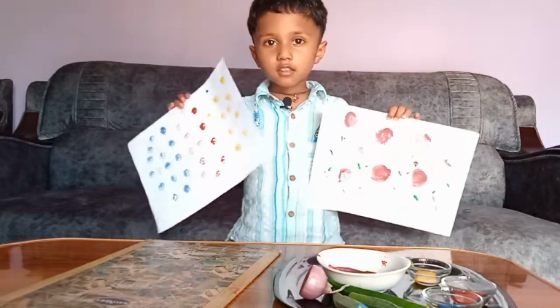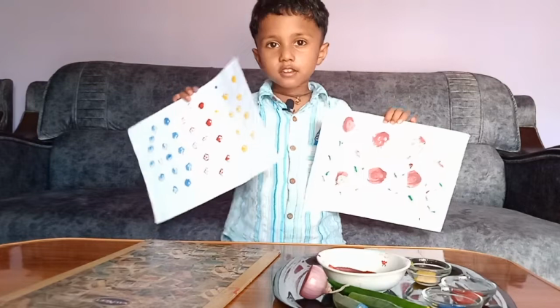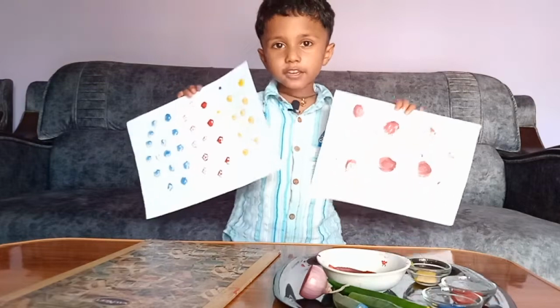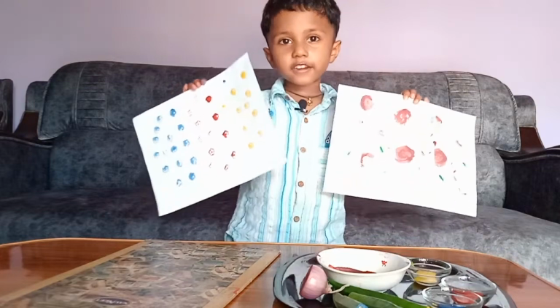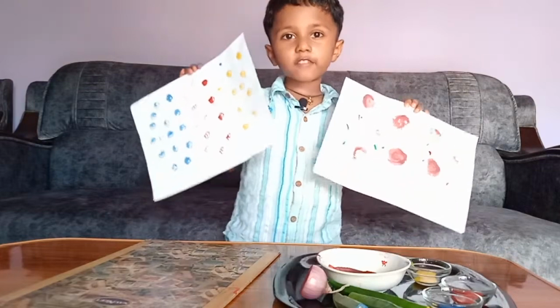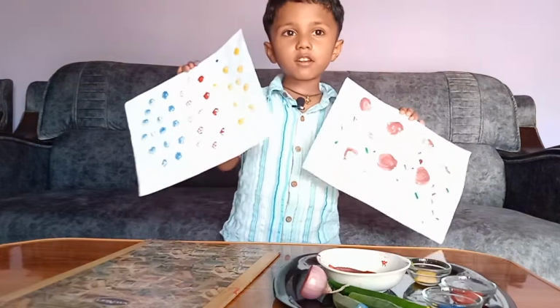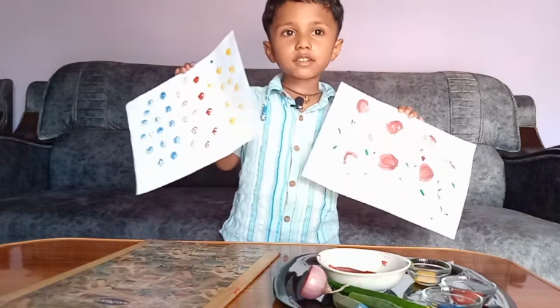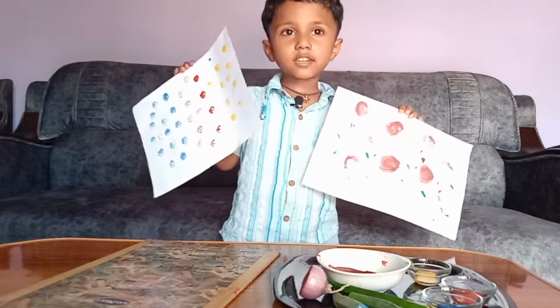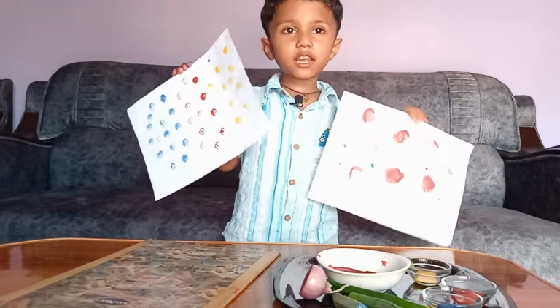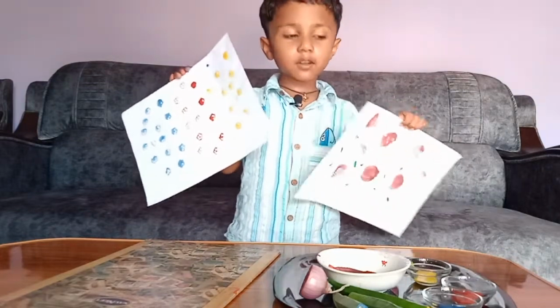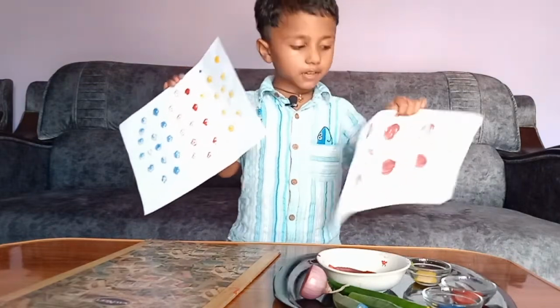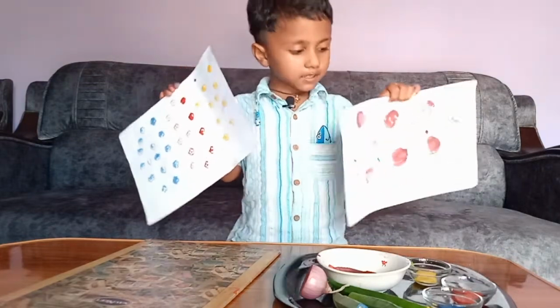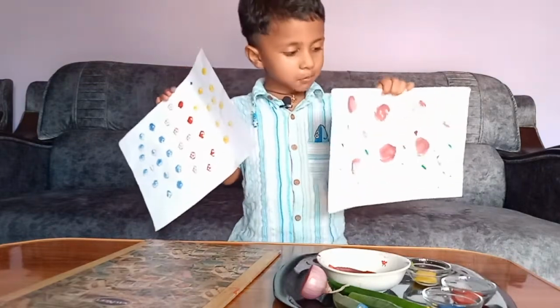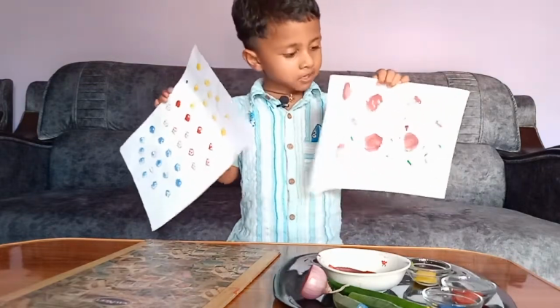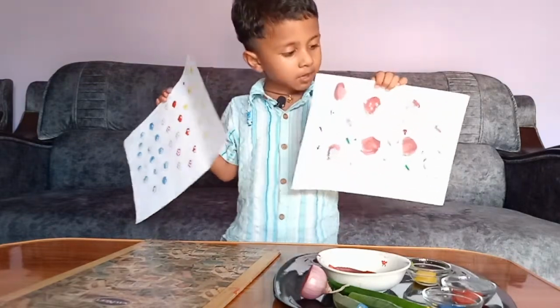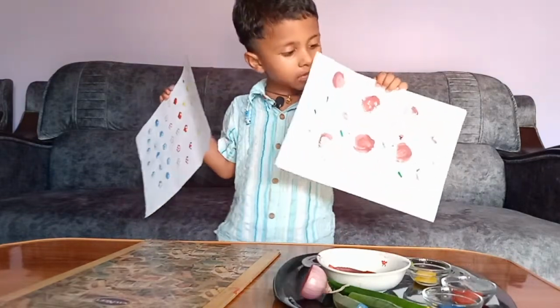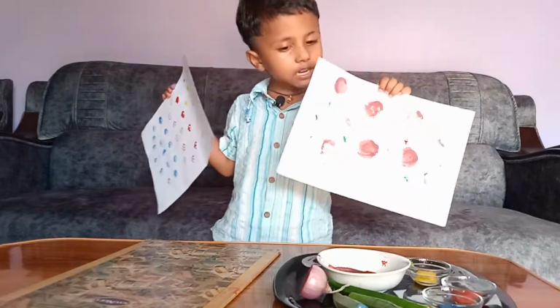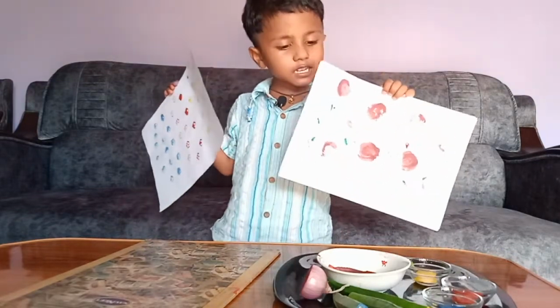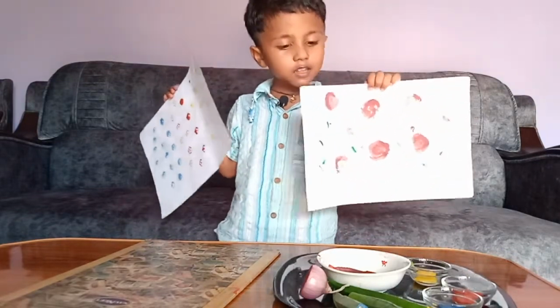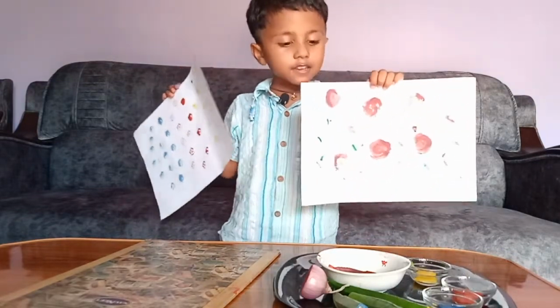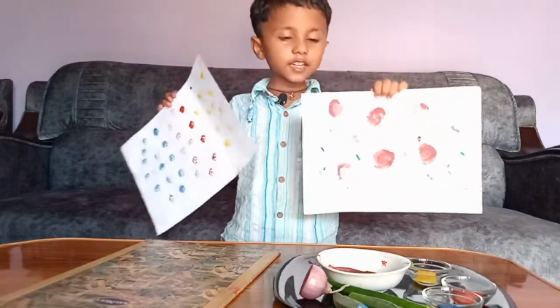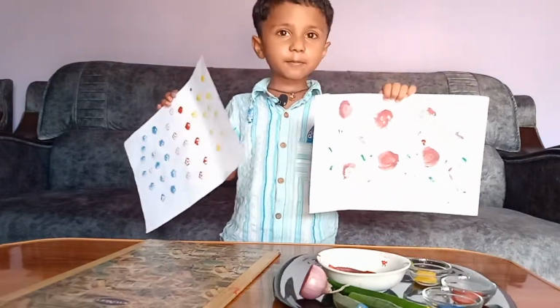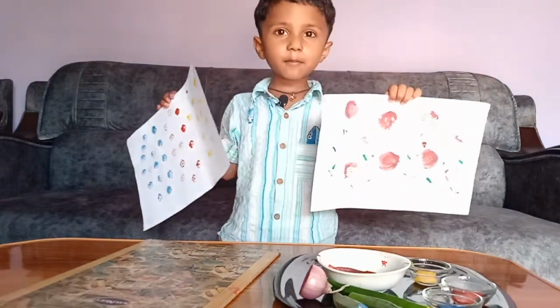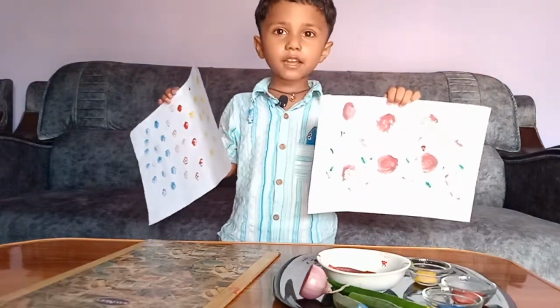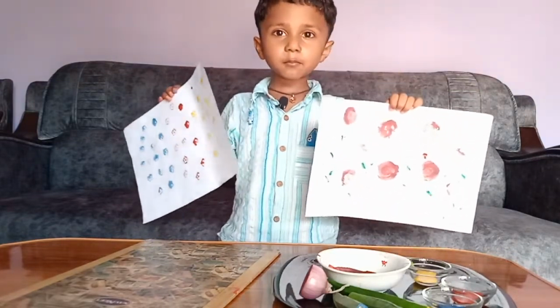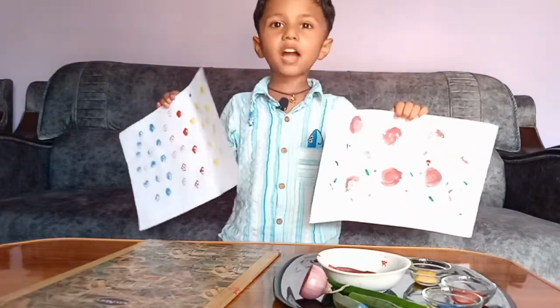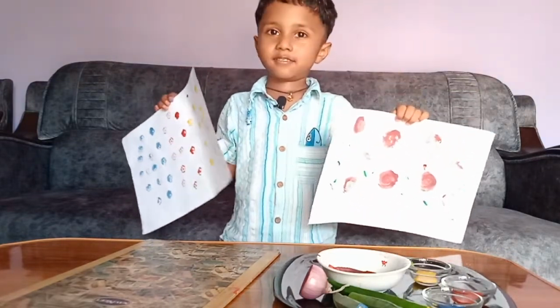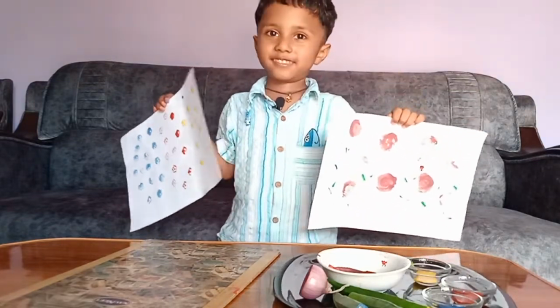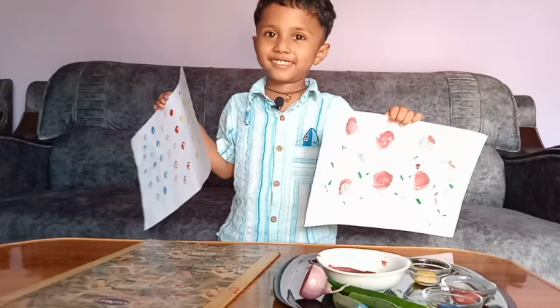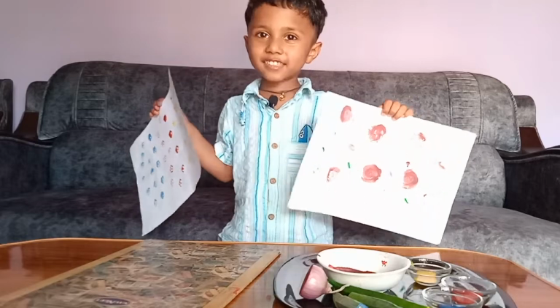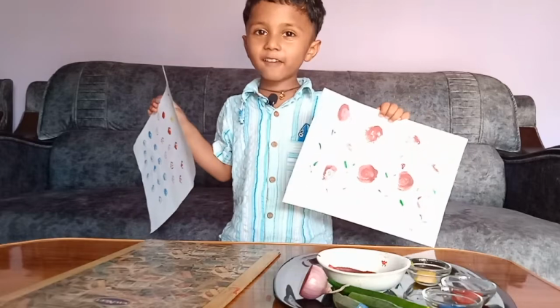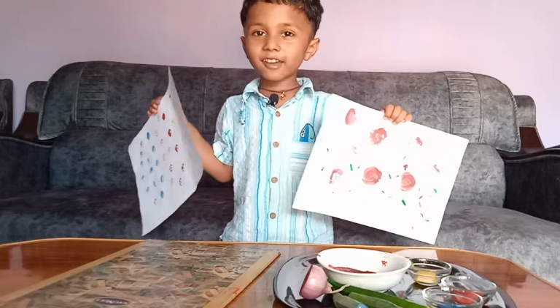Thank you everyone for watching the video. Please subscribe to my channel. Bye bye, love you.